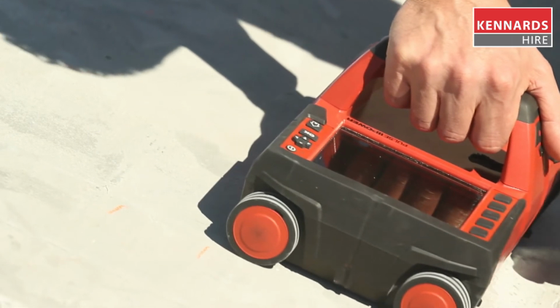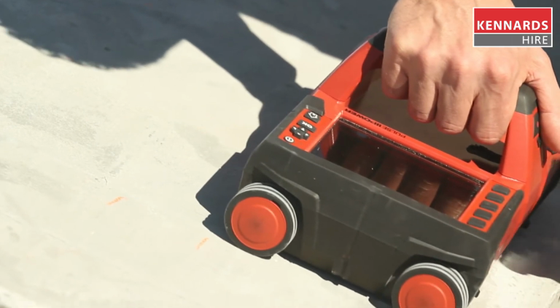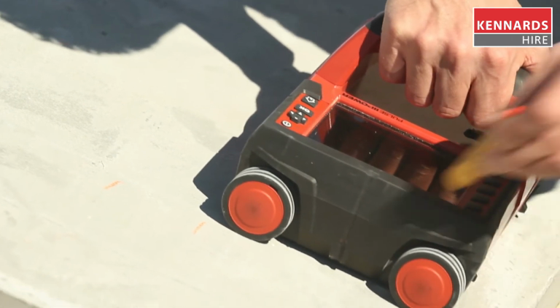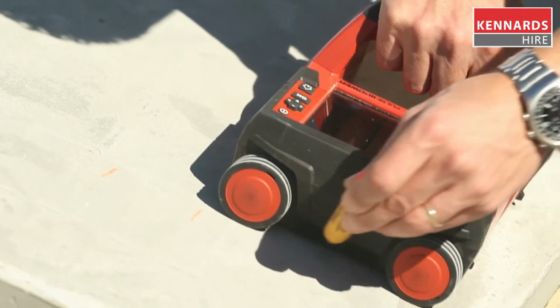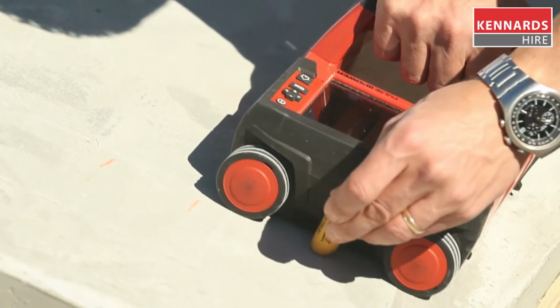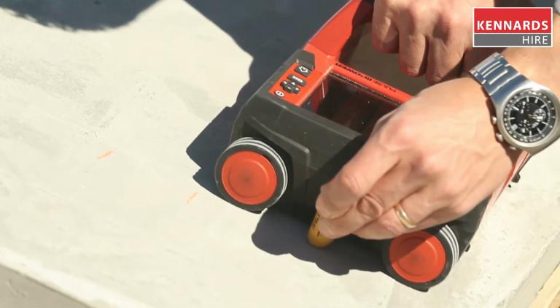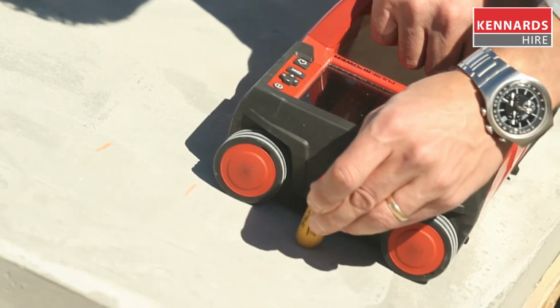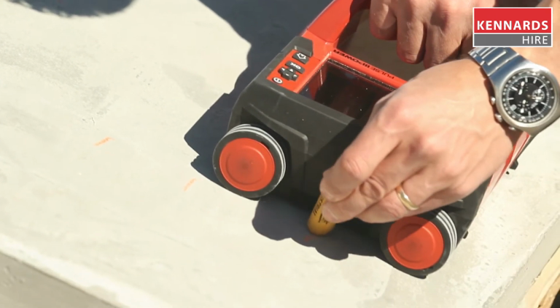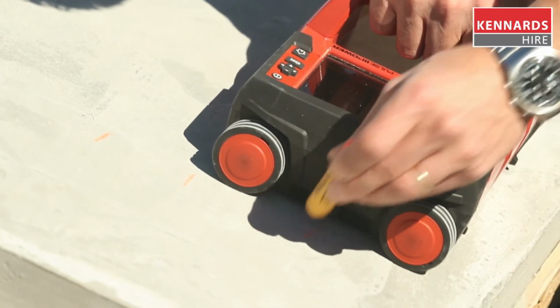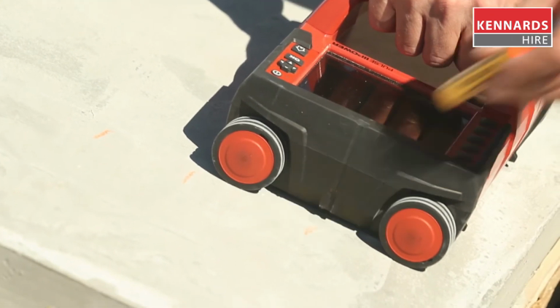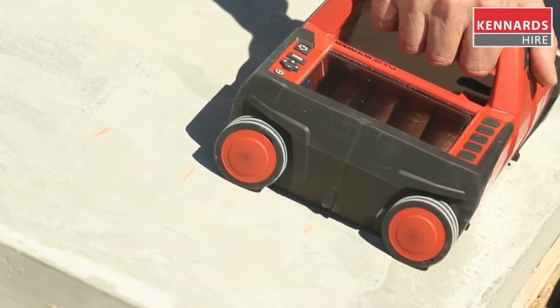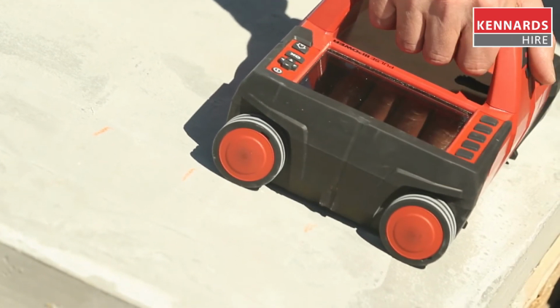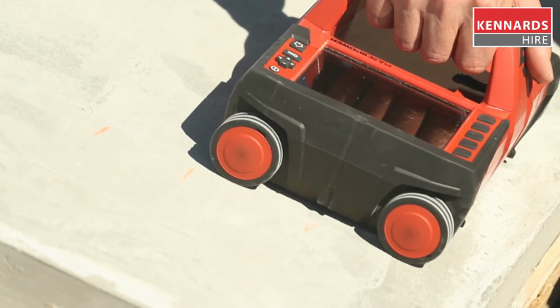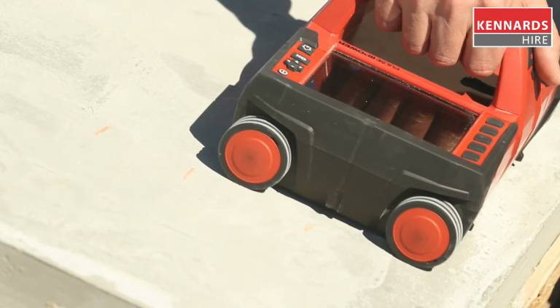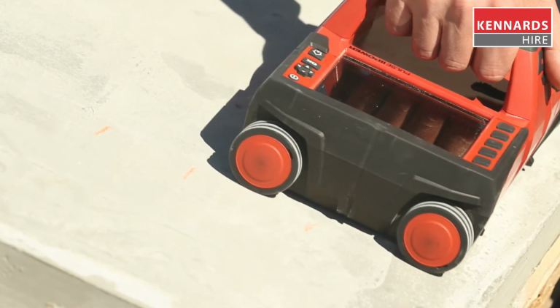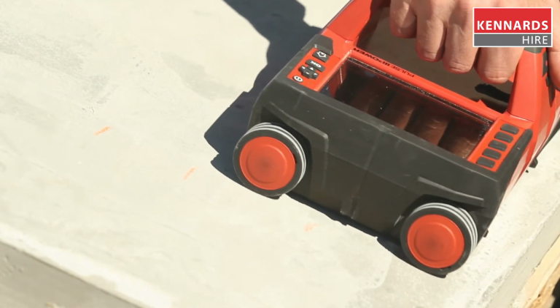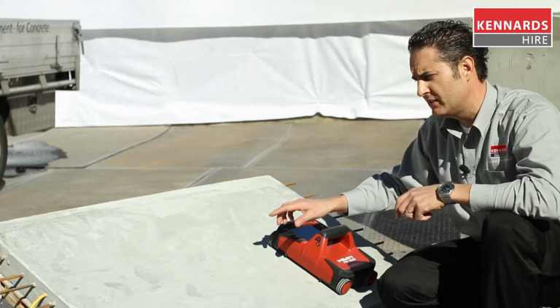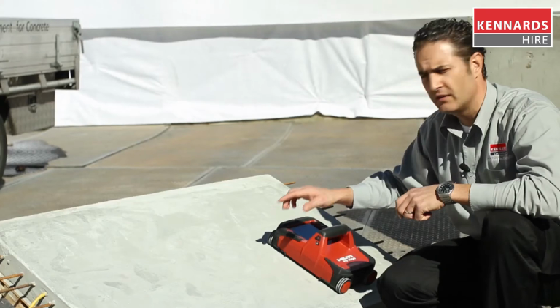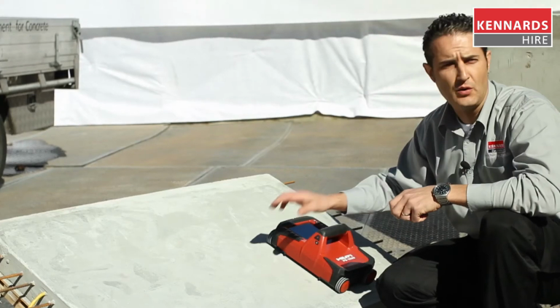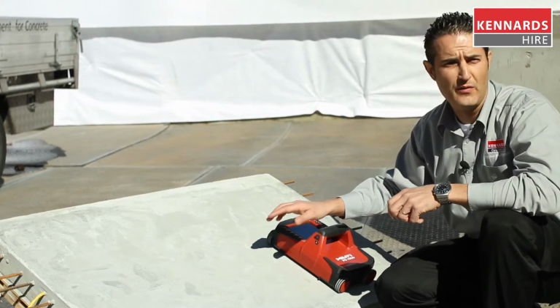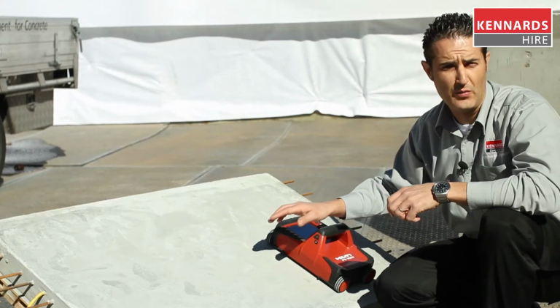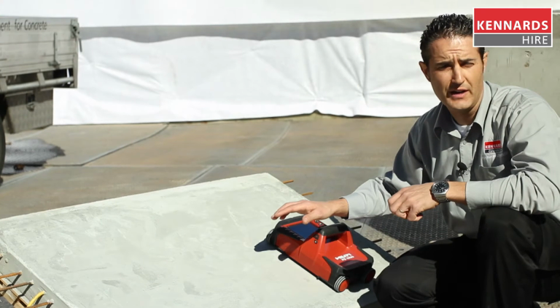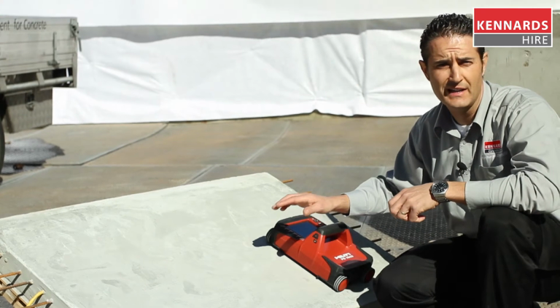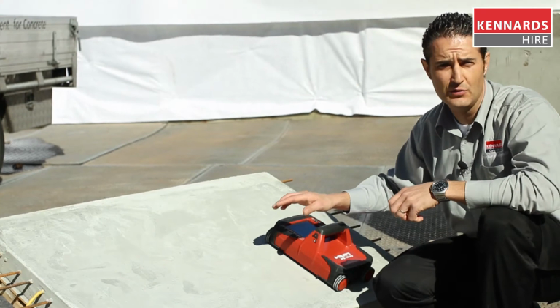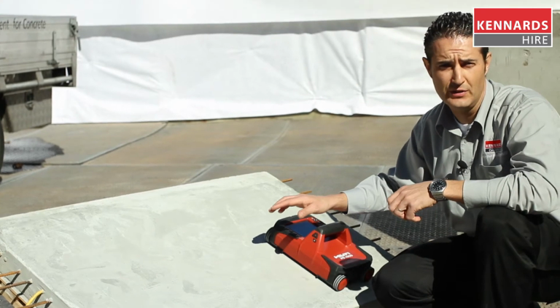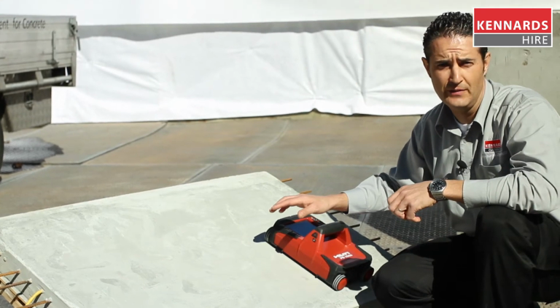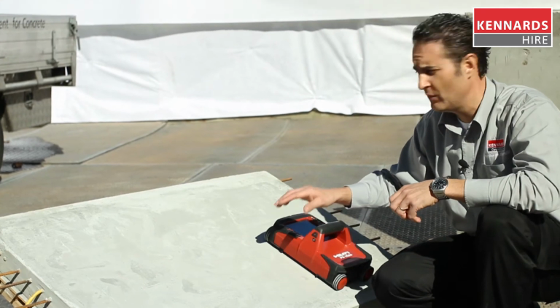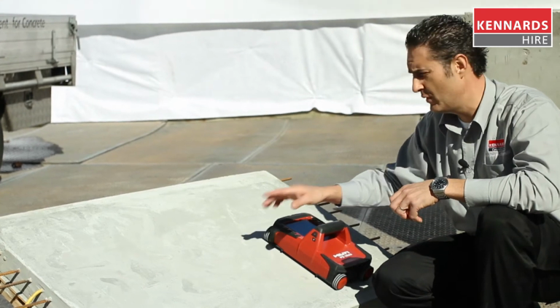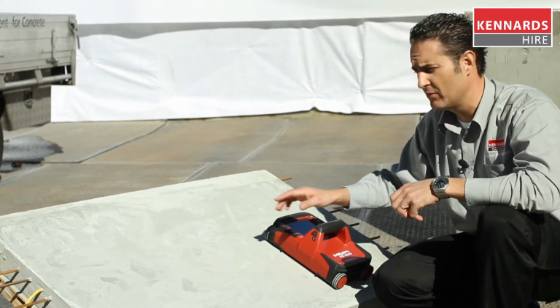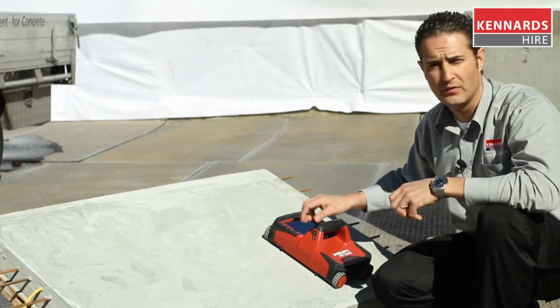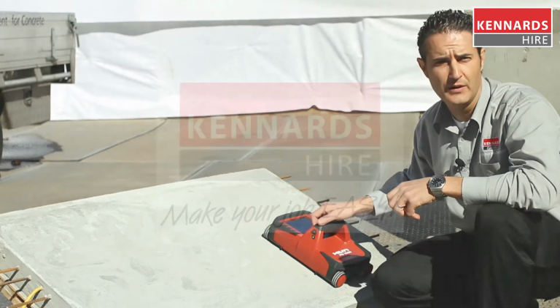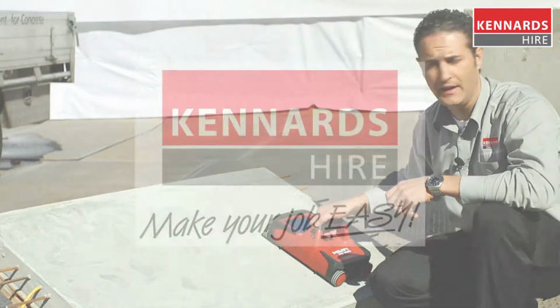There we have quite simply located where that is, so where we want to cut or drill we're able to avoid that.